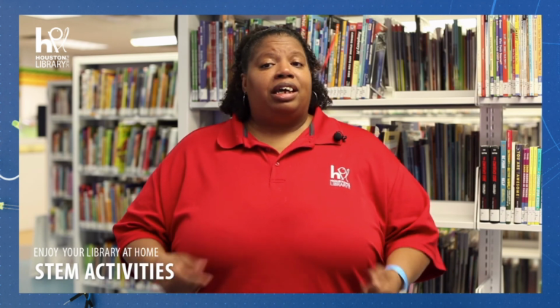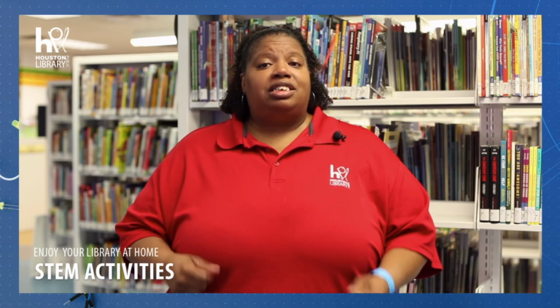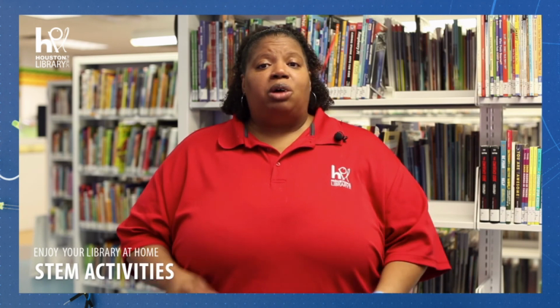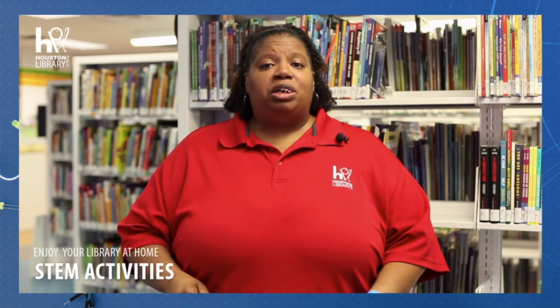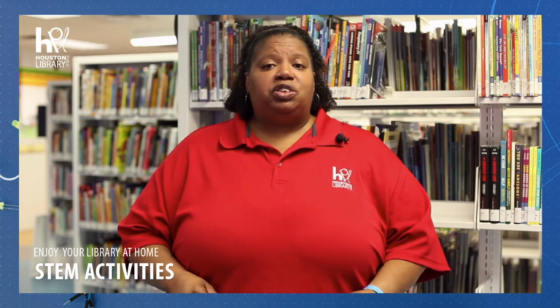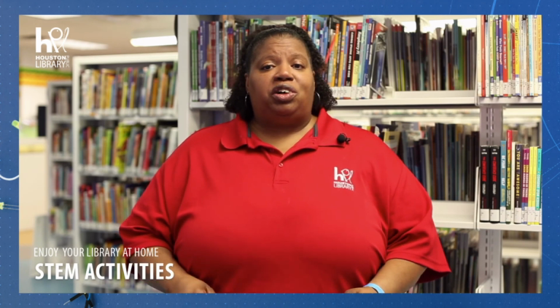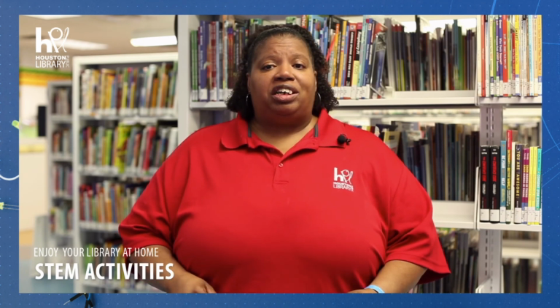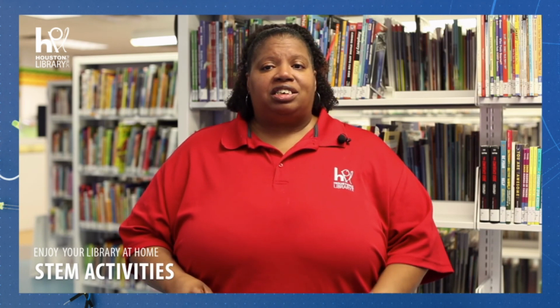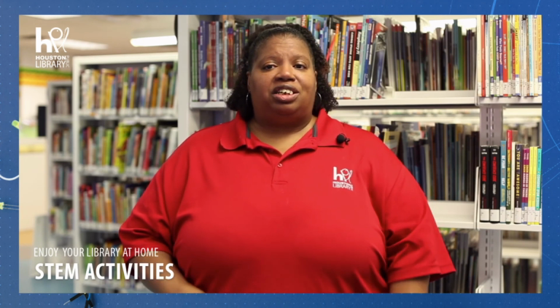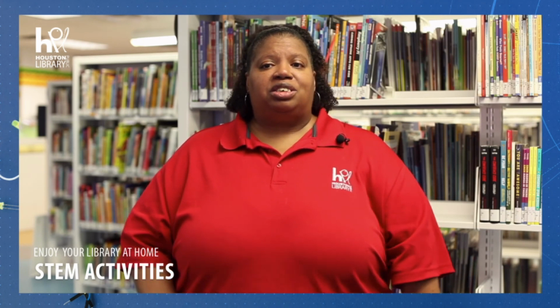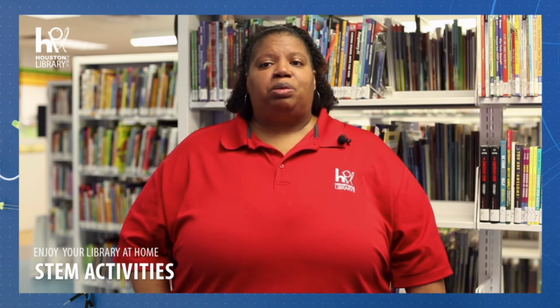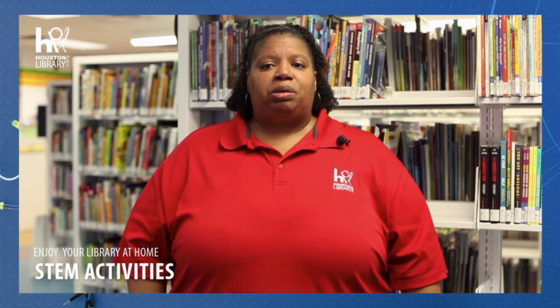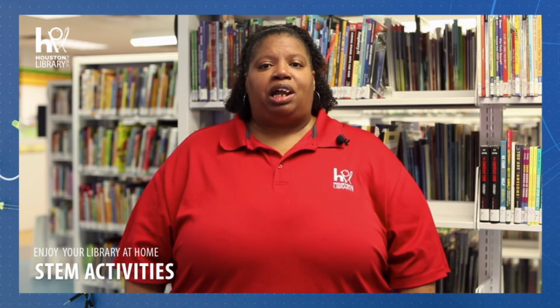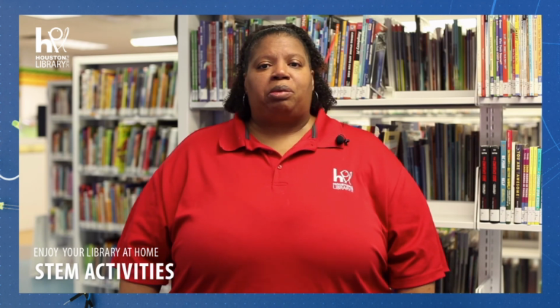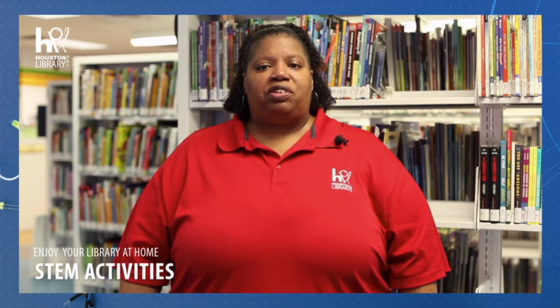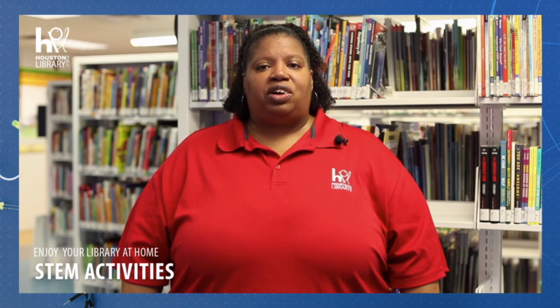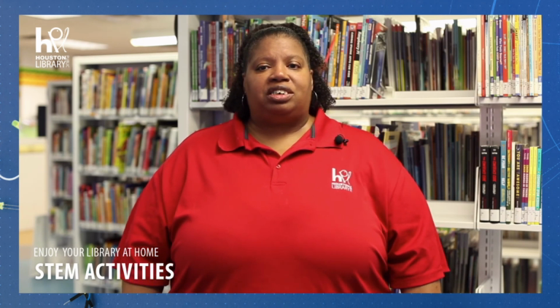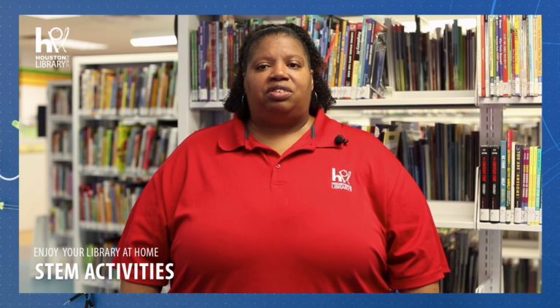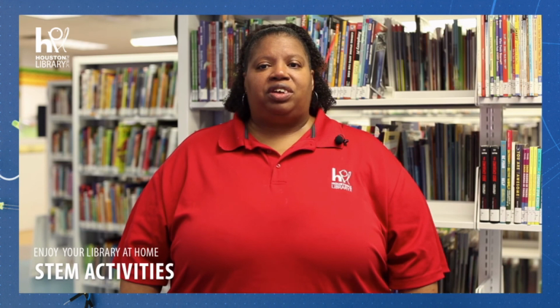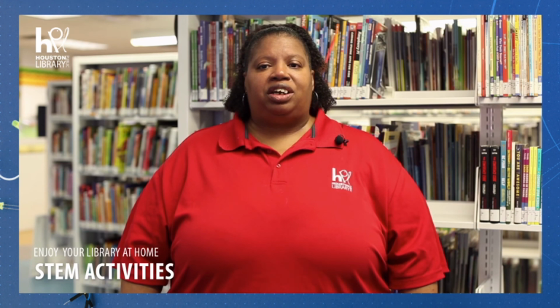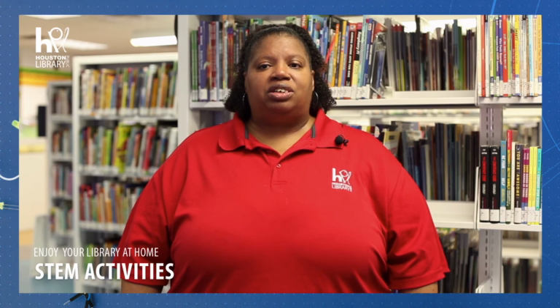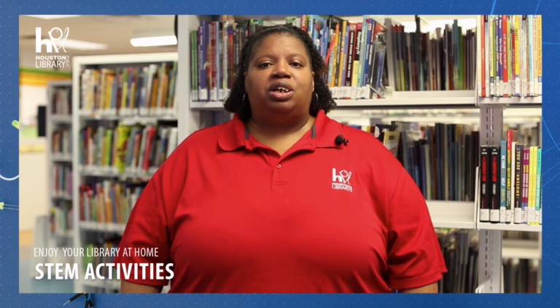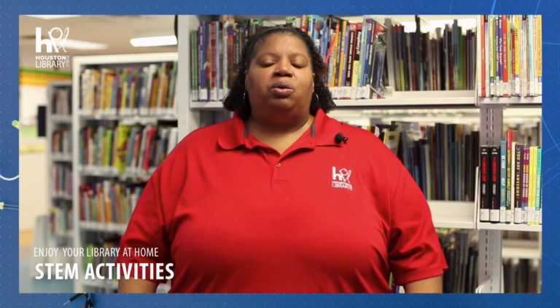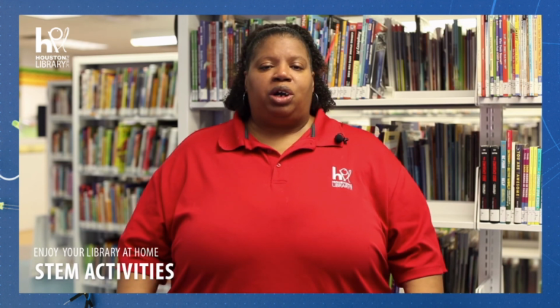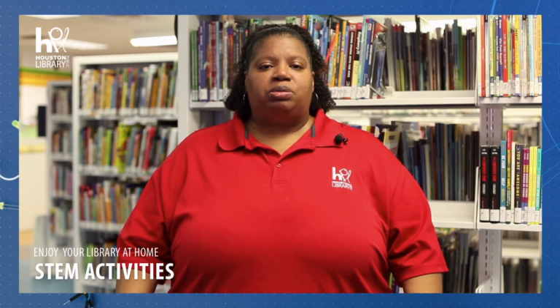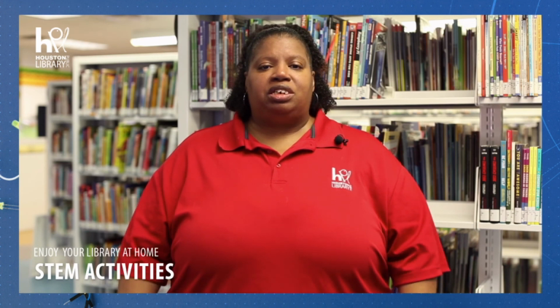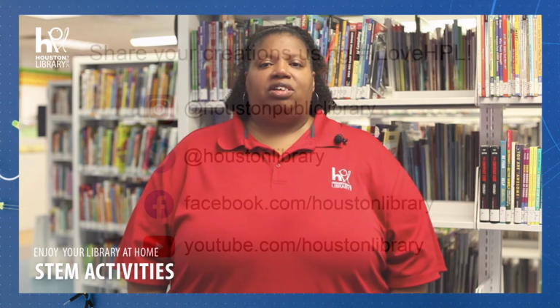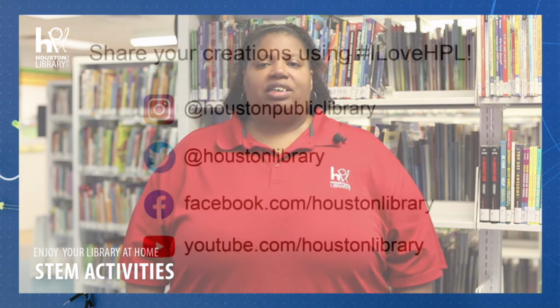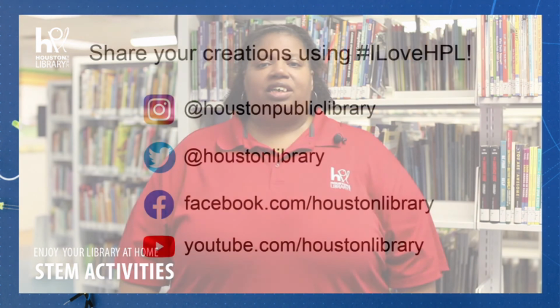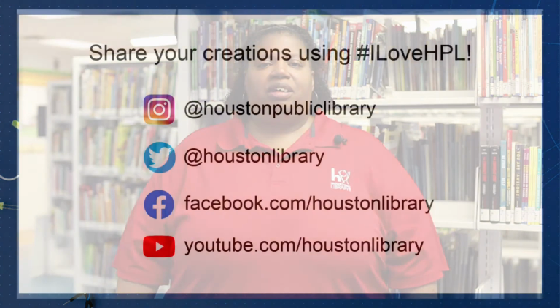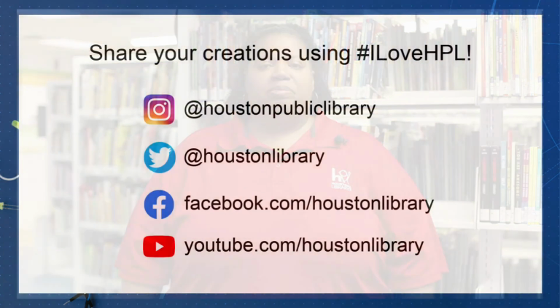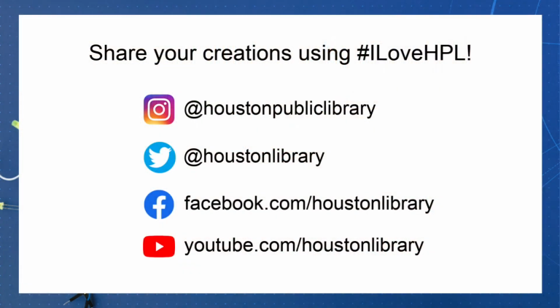Thanks so much for joining us at the Houston Public Library for our STEM videos. We hope to see you next time. Goodbye!